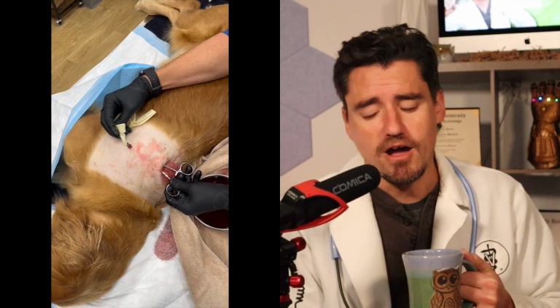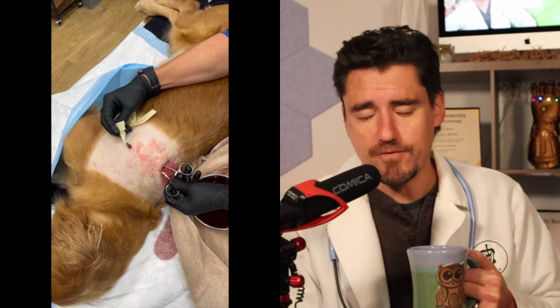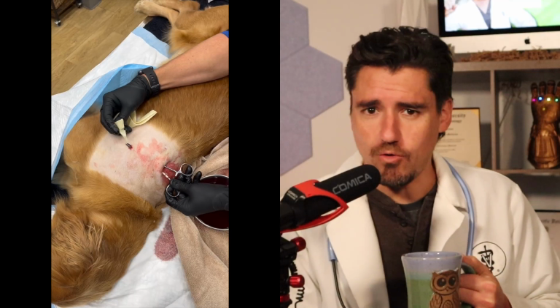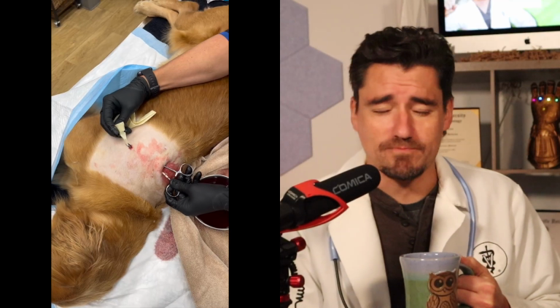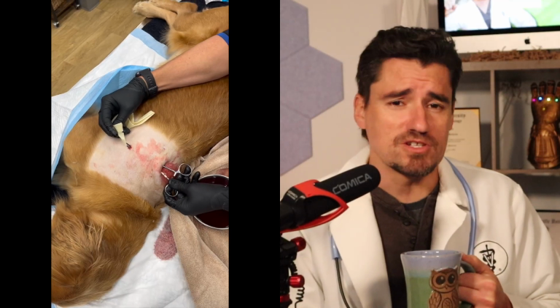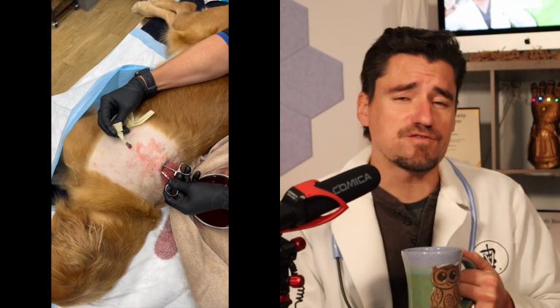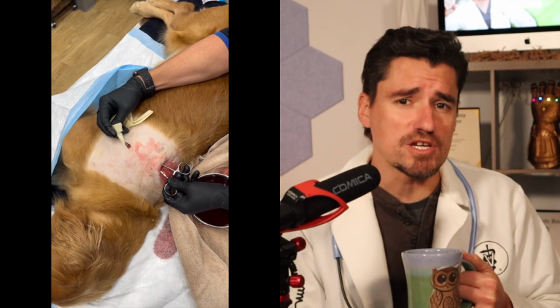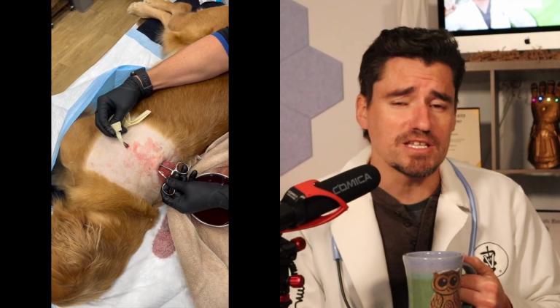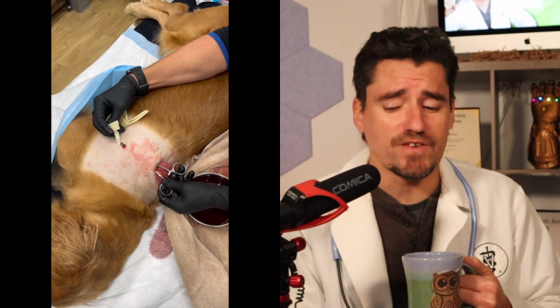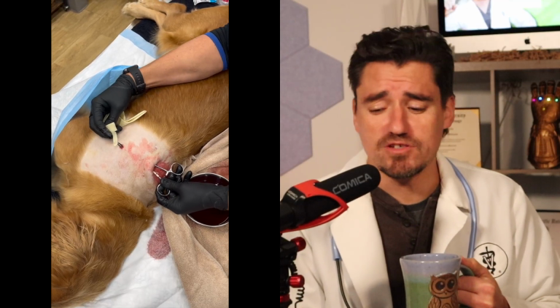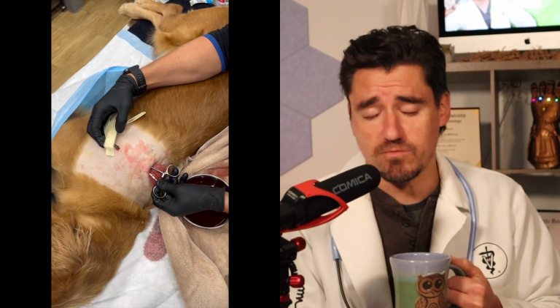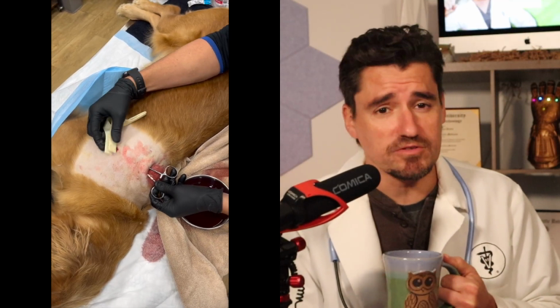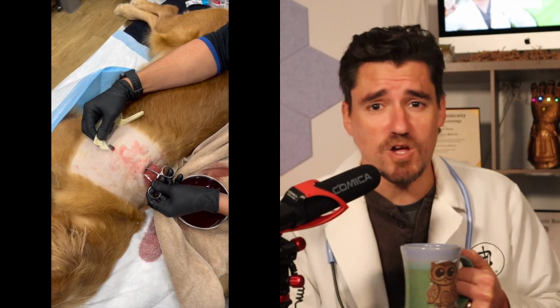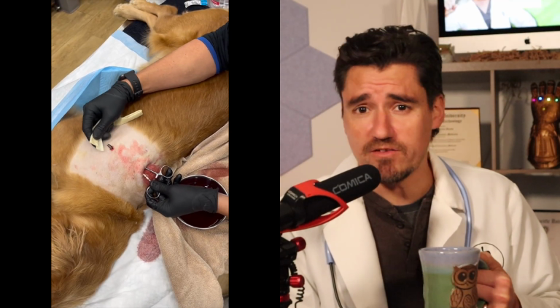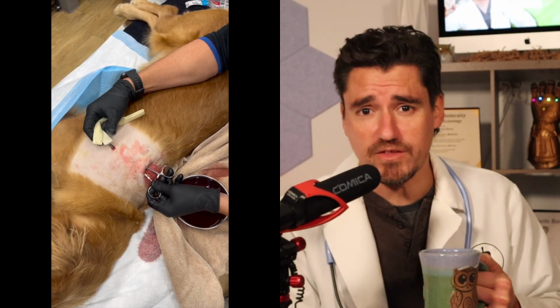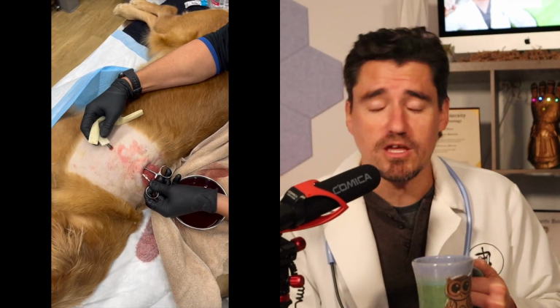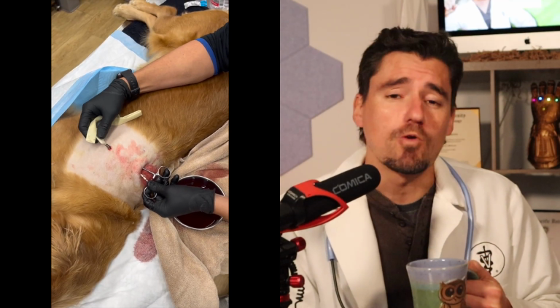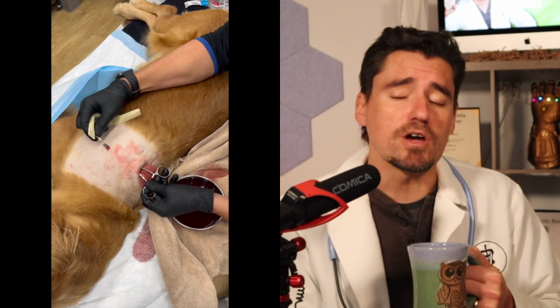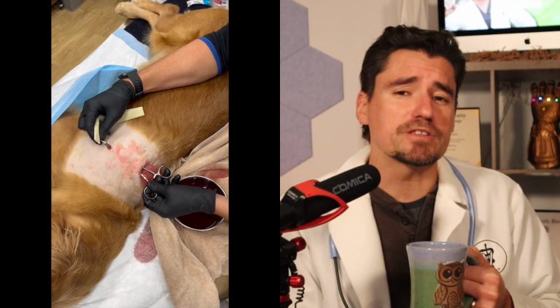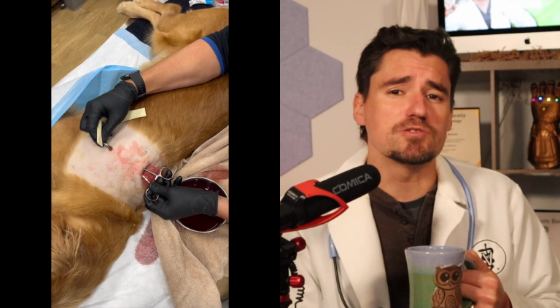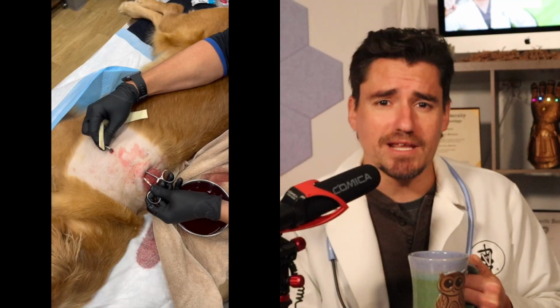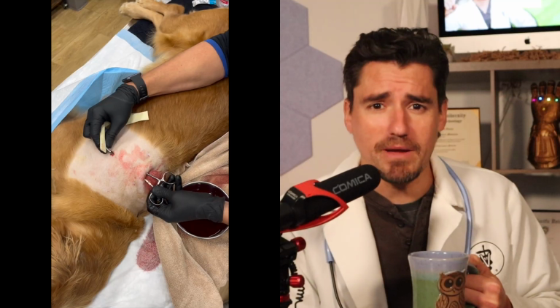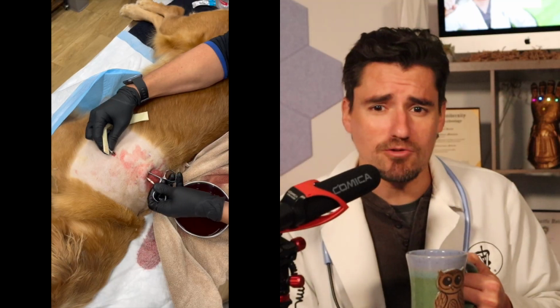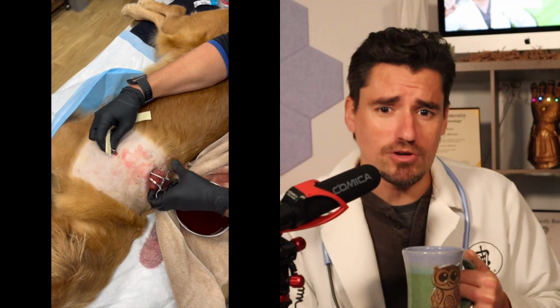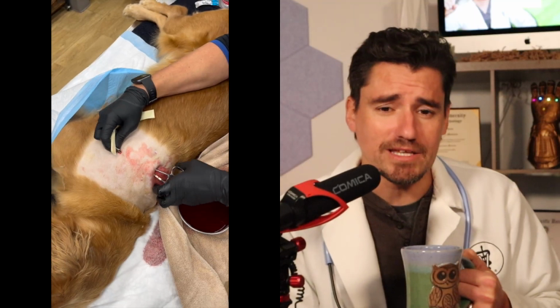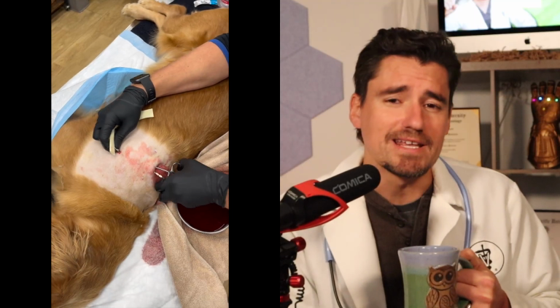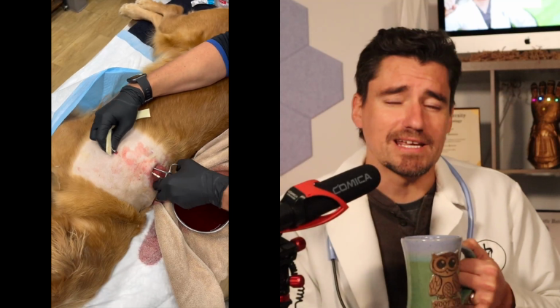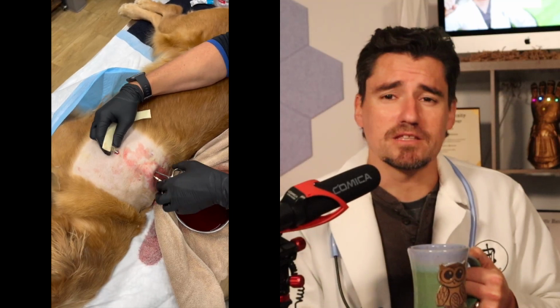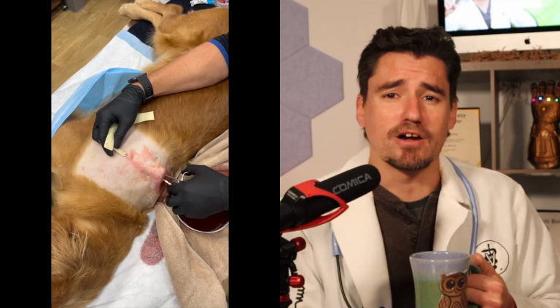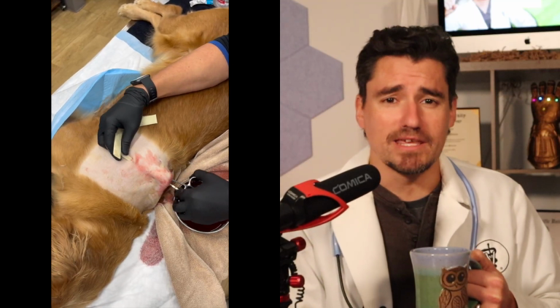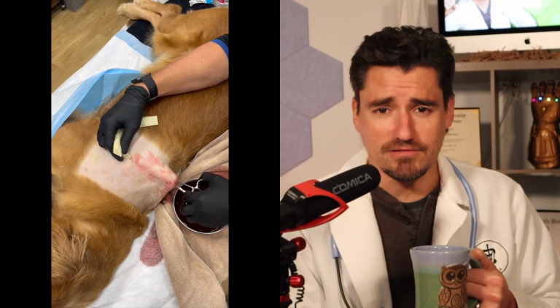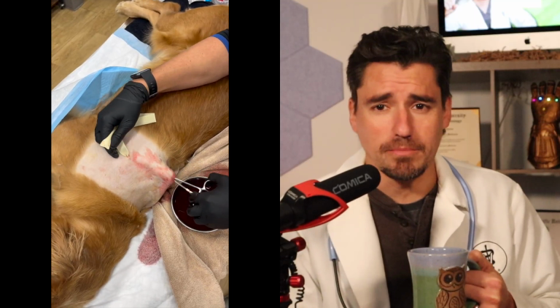Of course, just flushing the infection won't solve everything. We also need to do an antibiotic orally to get this dog healed up.